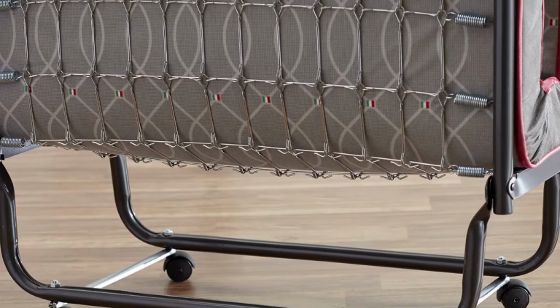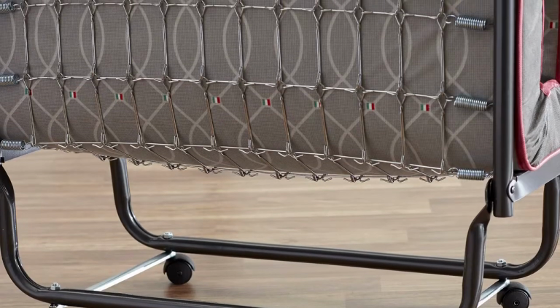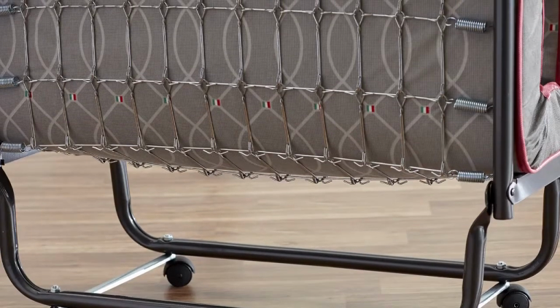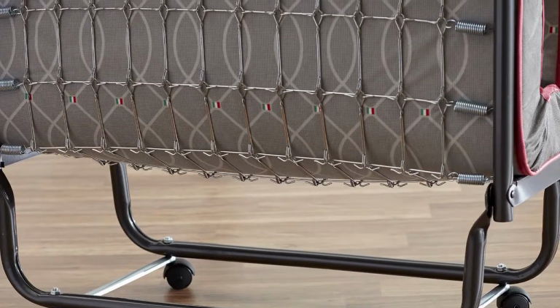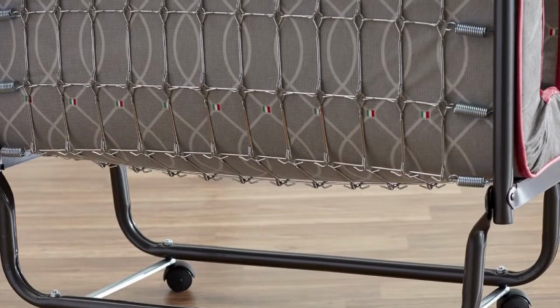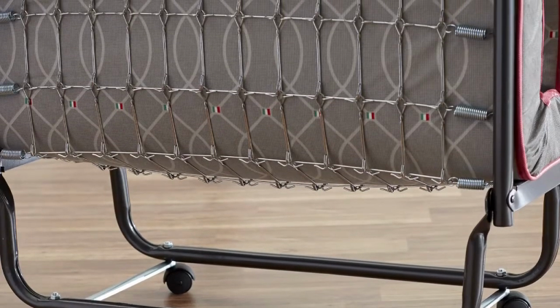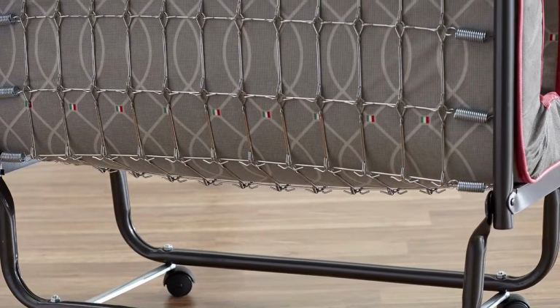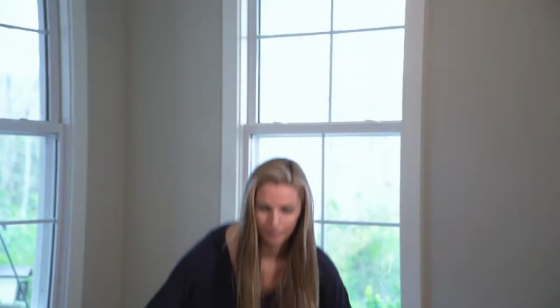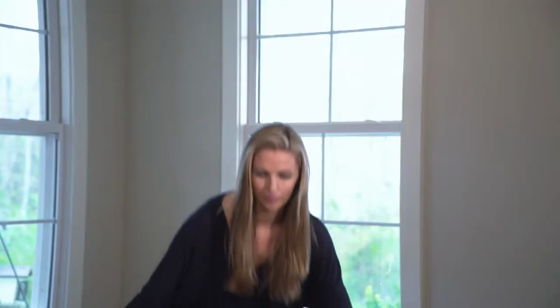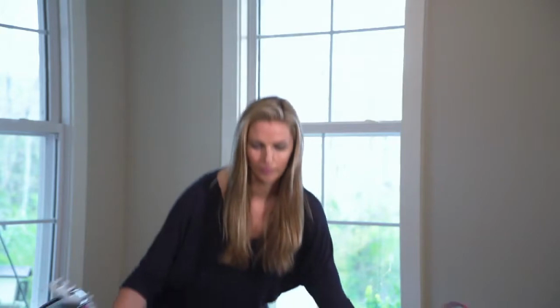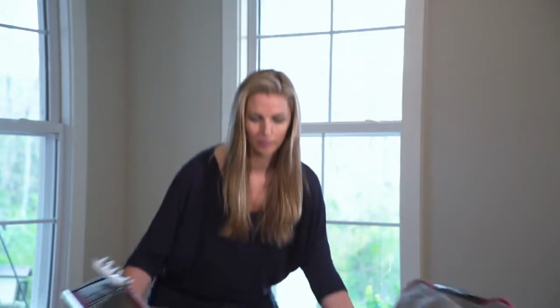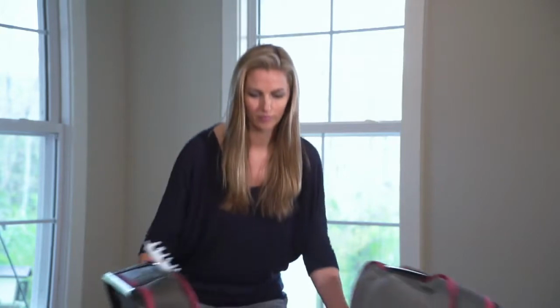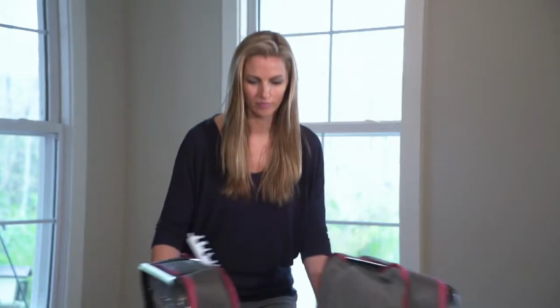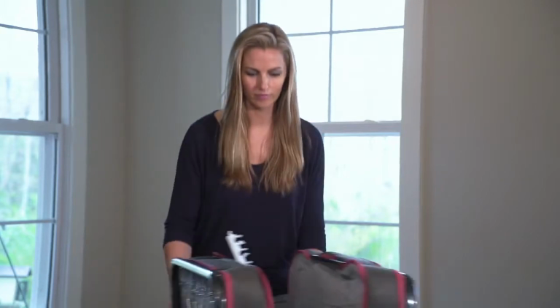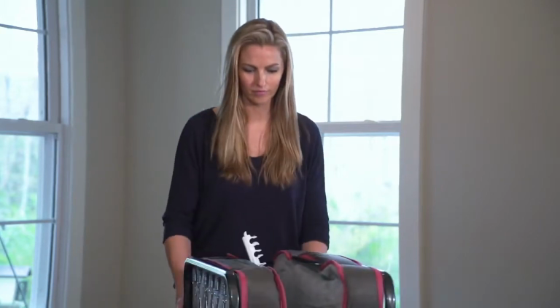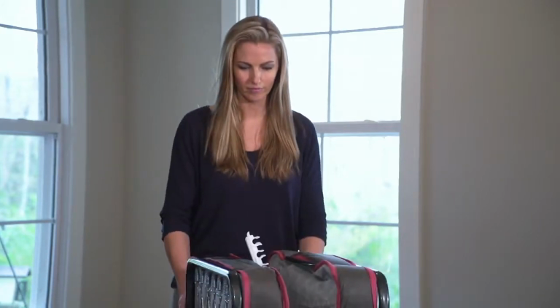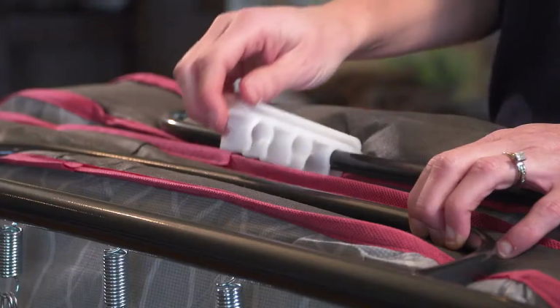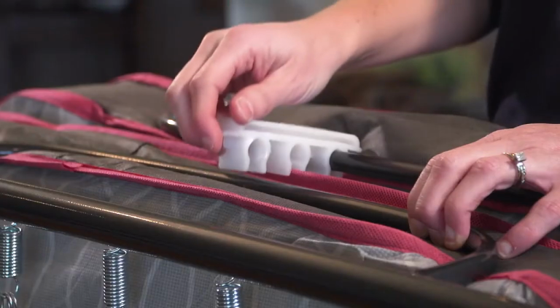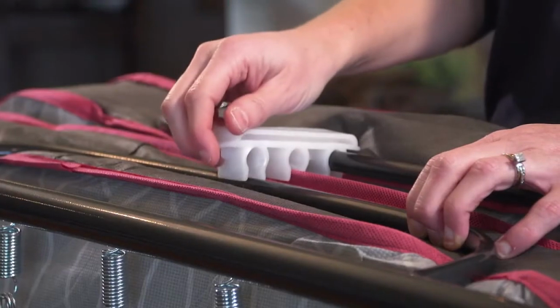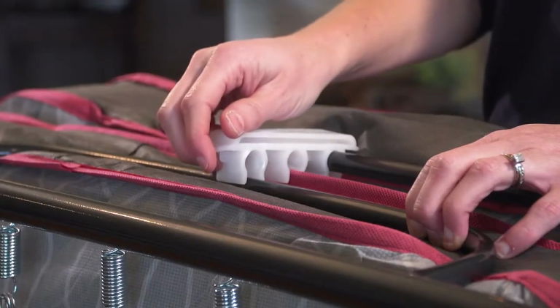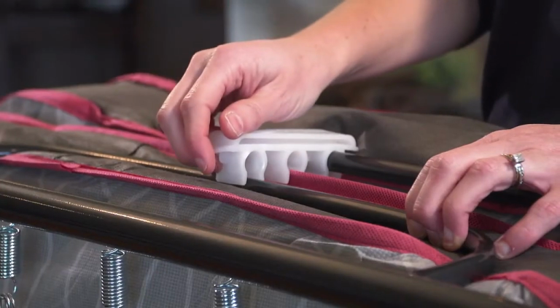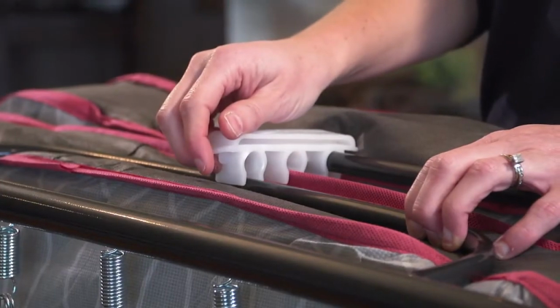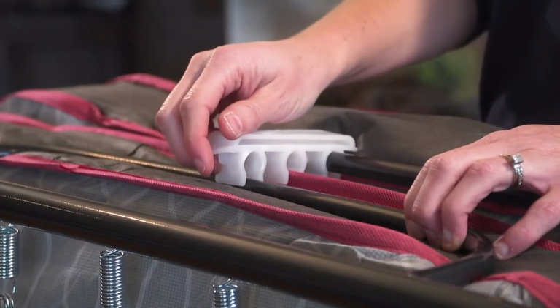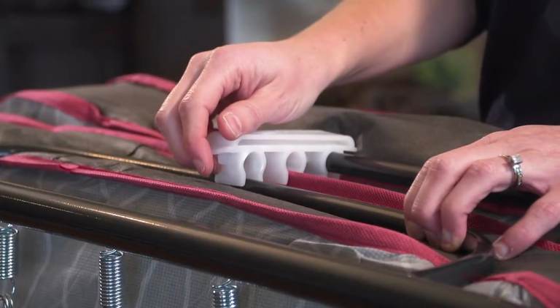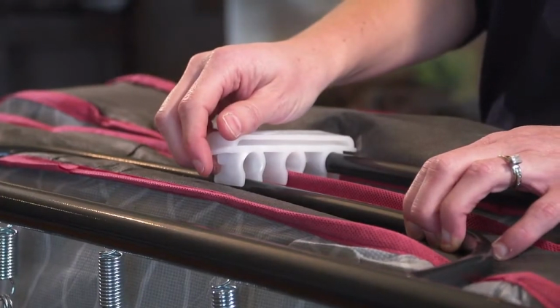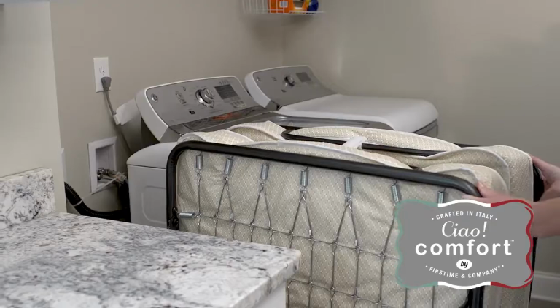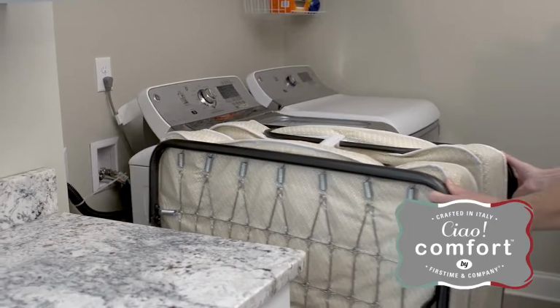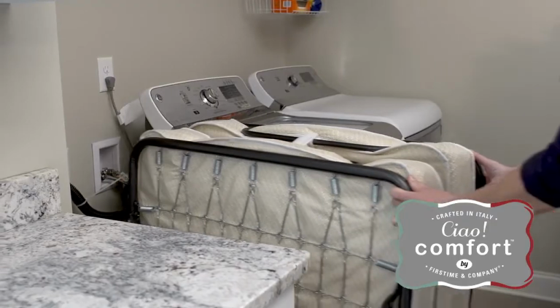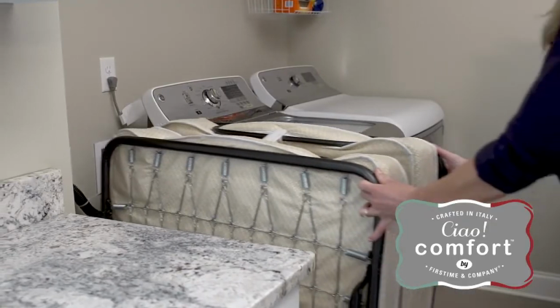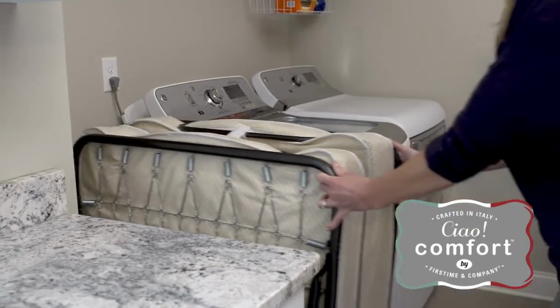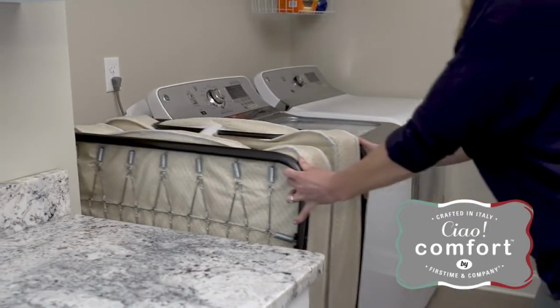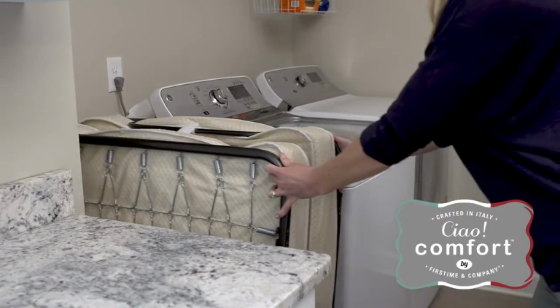Storing your bed is also easy. Simply fold up the bed, click the lock into place. It's really that simple.